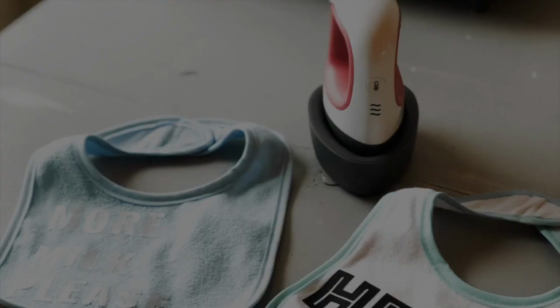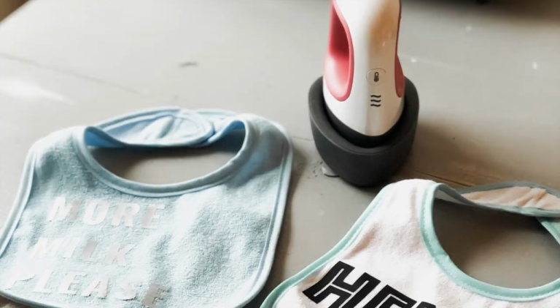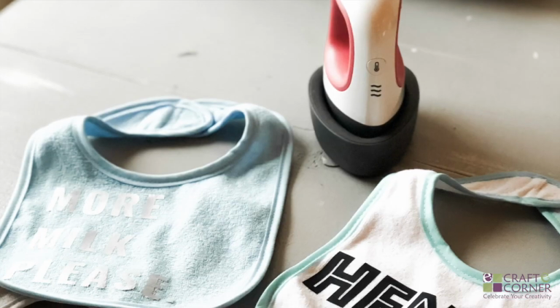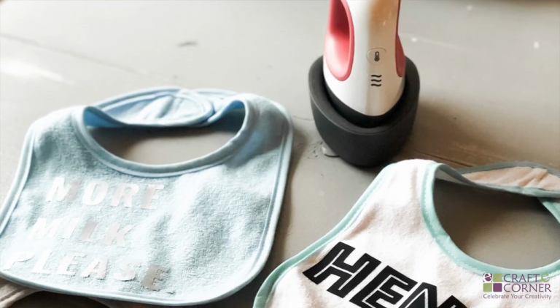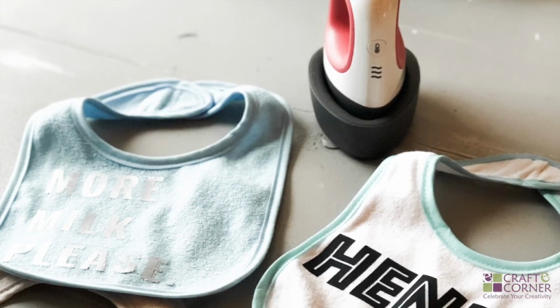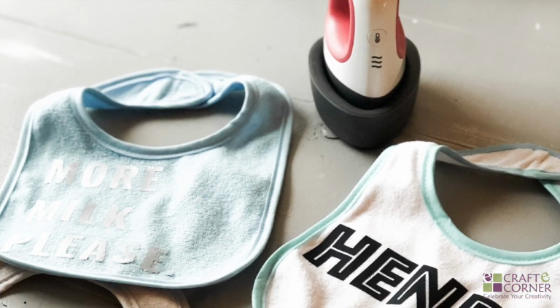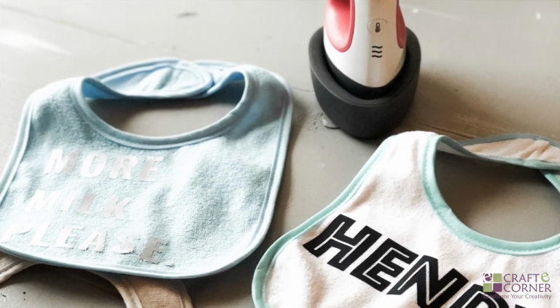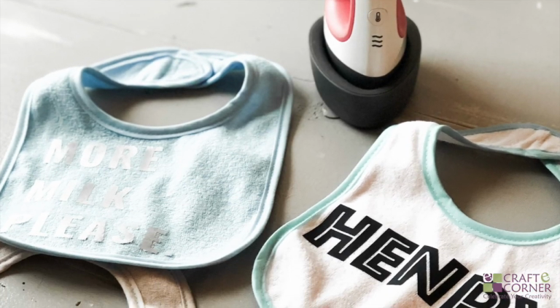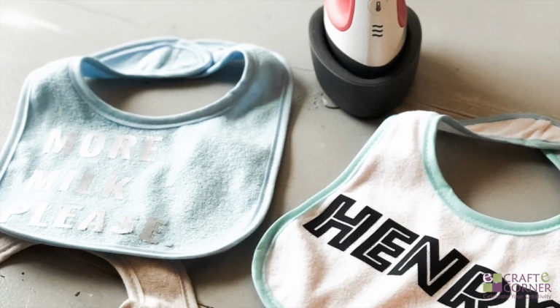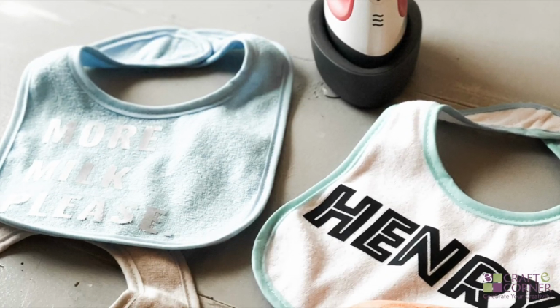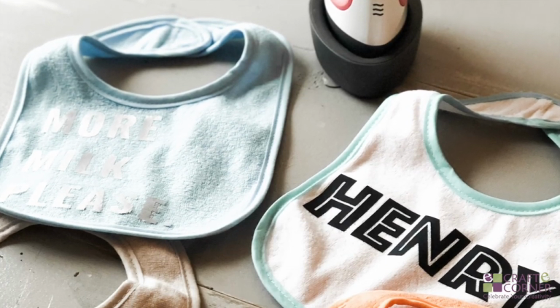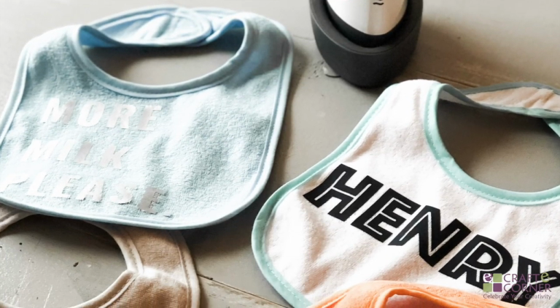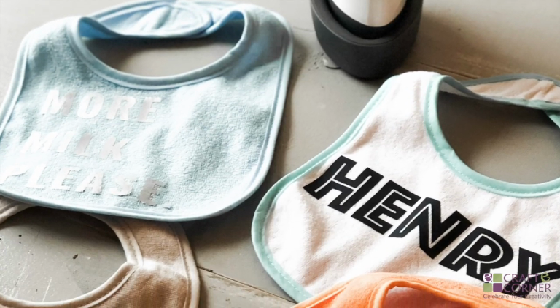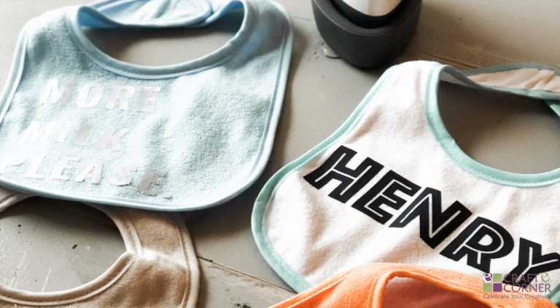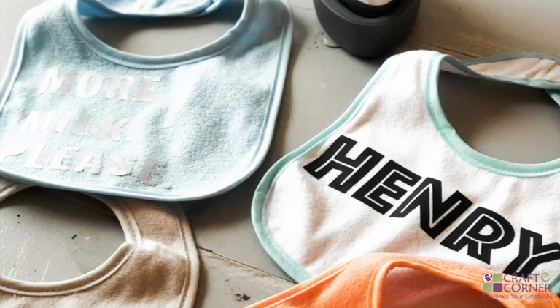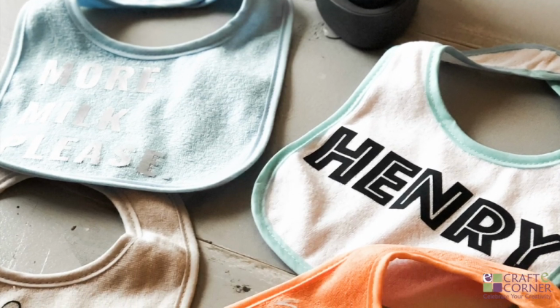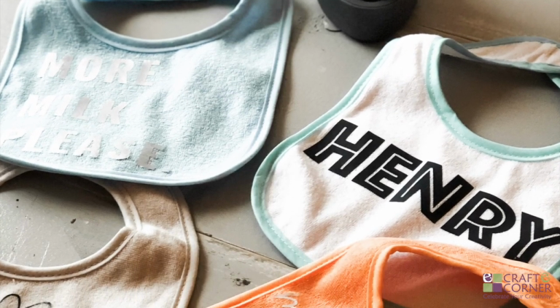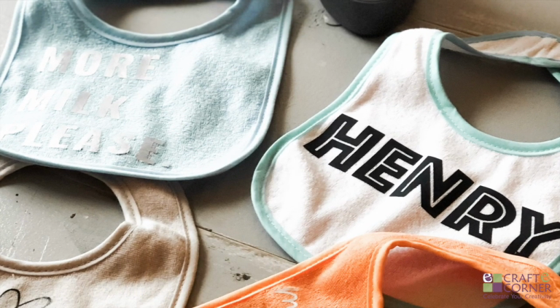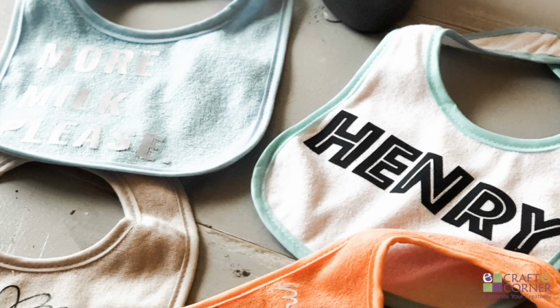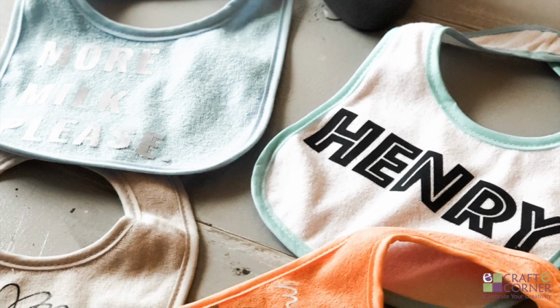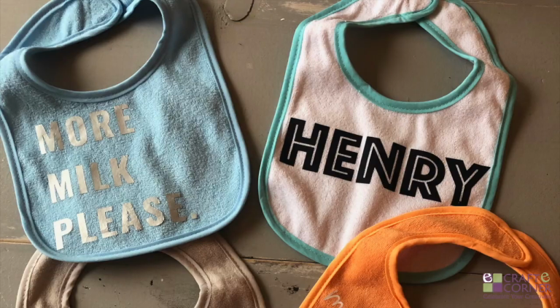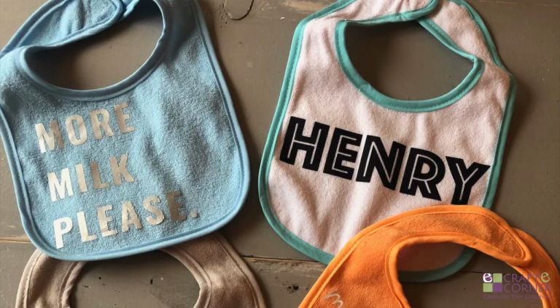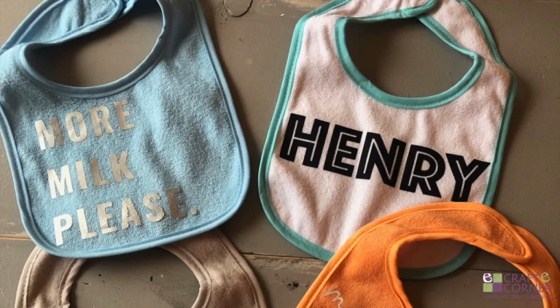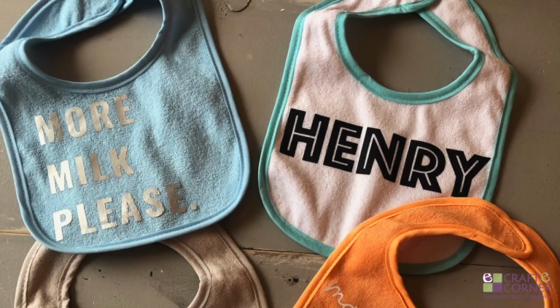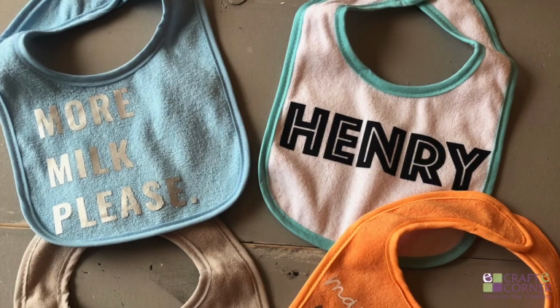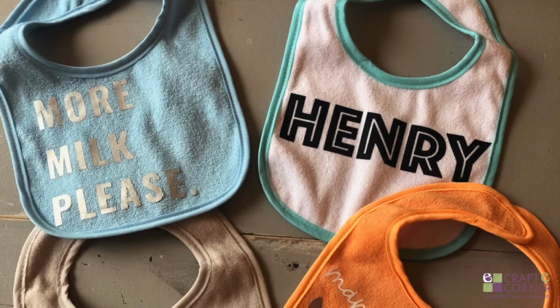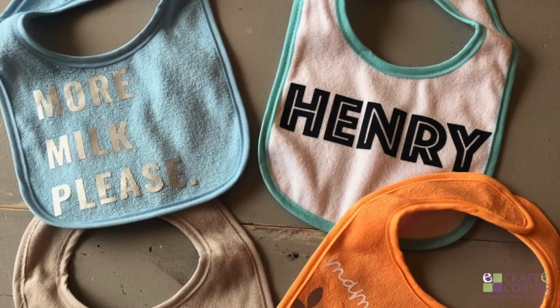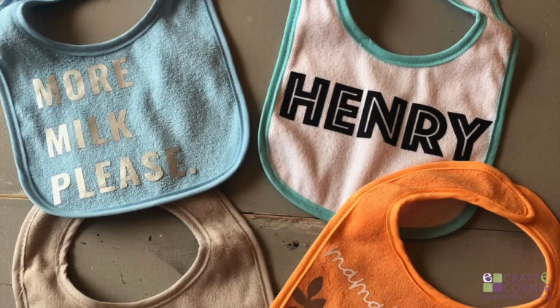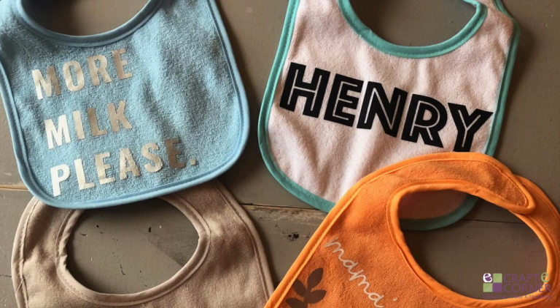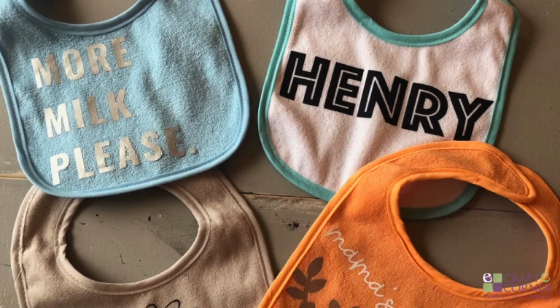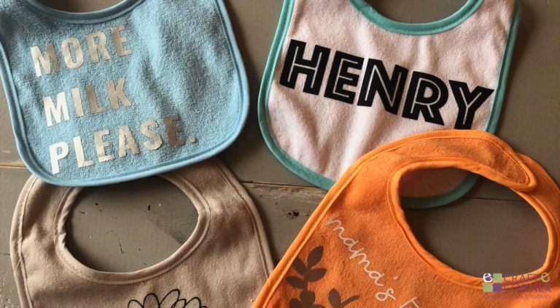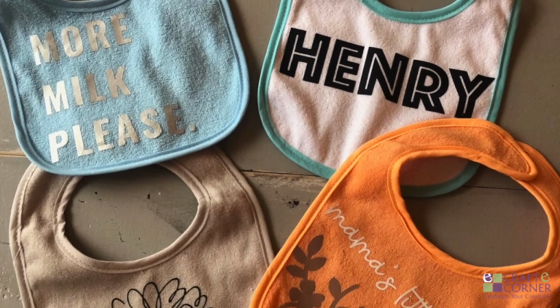In this video I'm going to show you how to use the EasyPress Mini to apply some iron-on to some bibs.